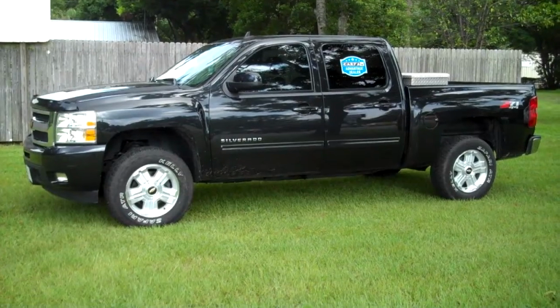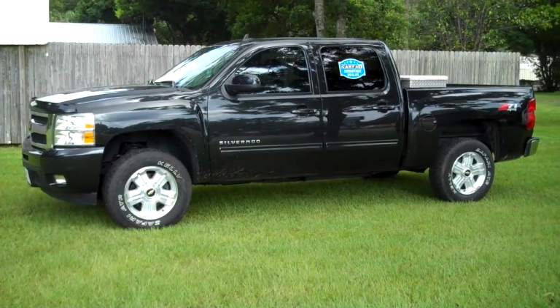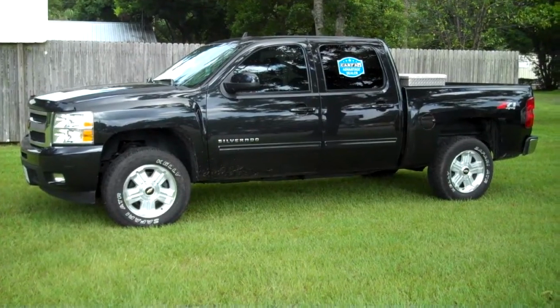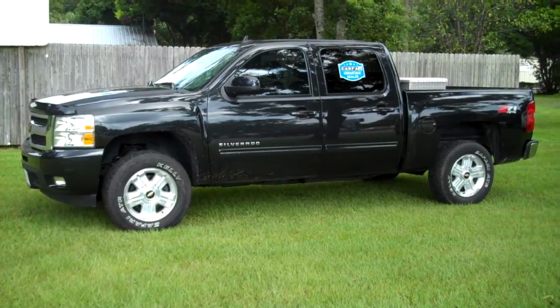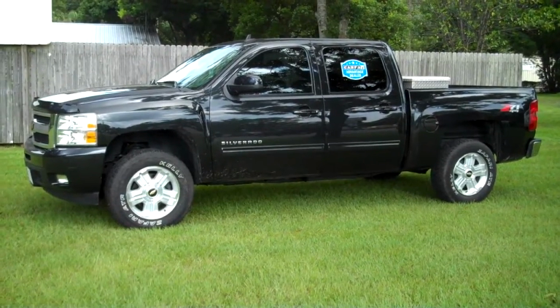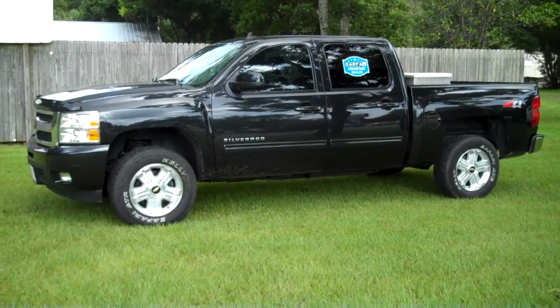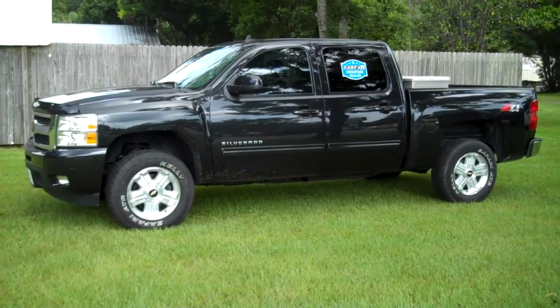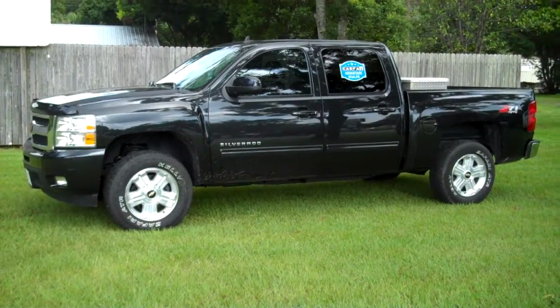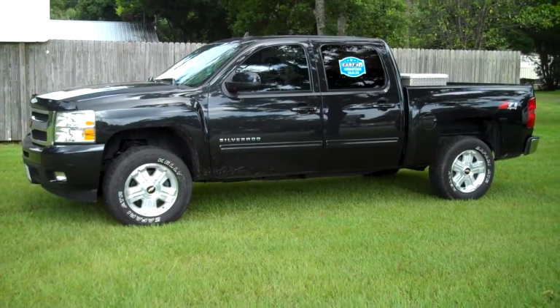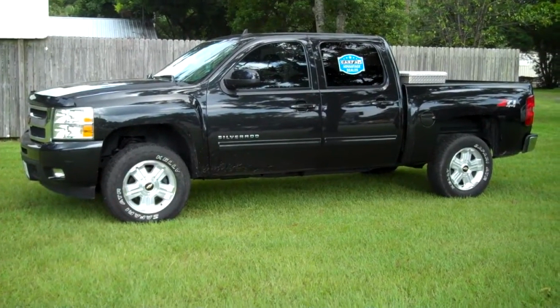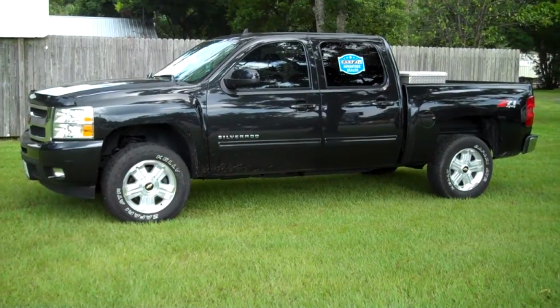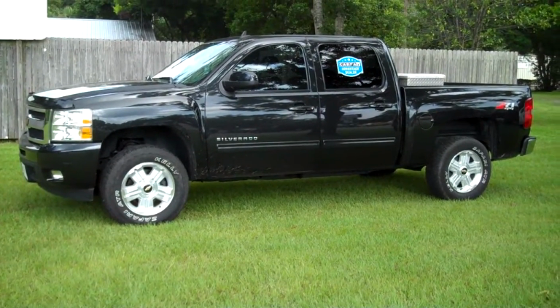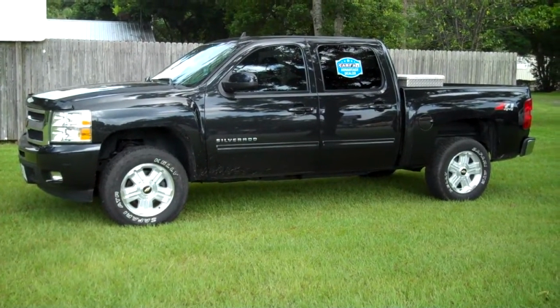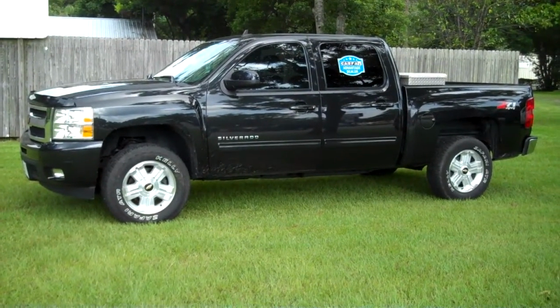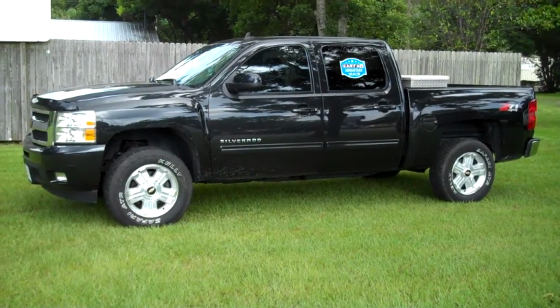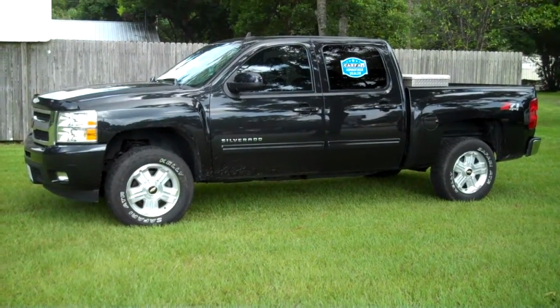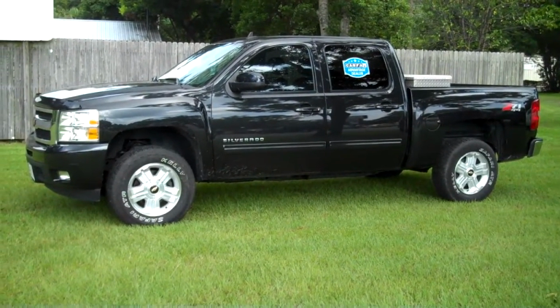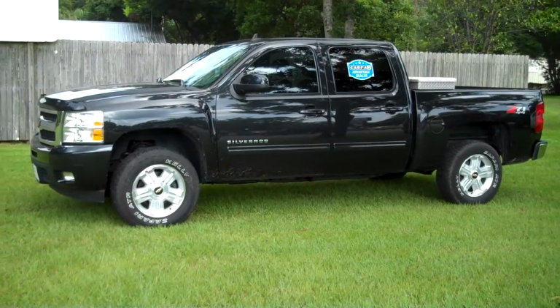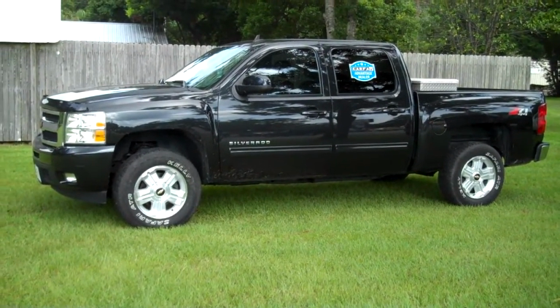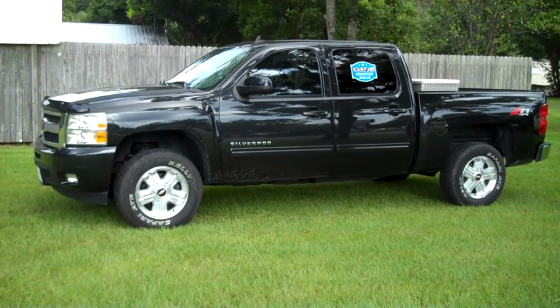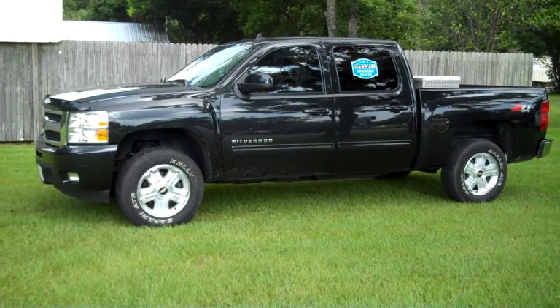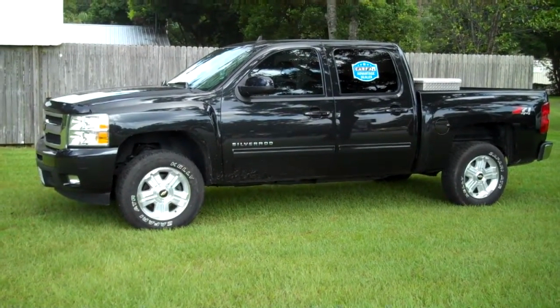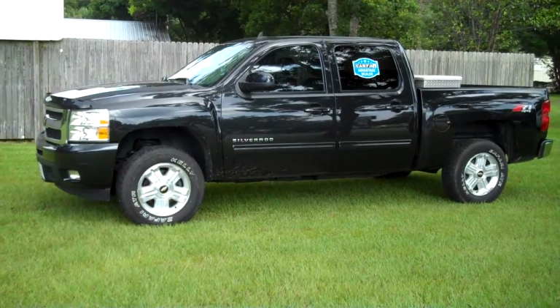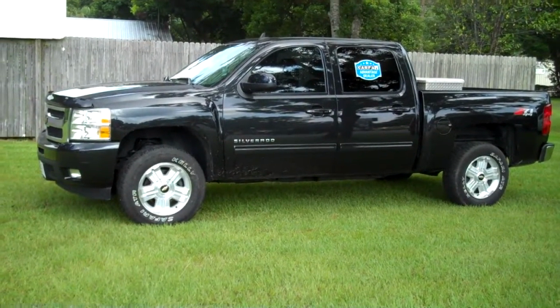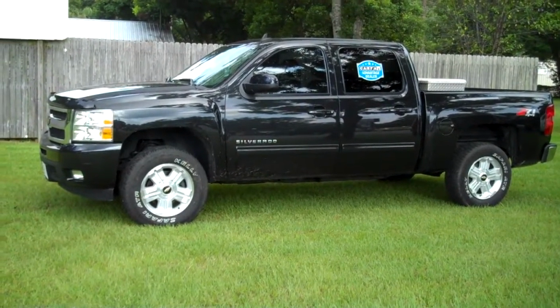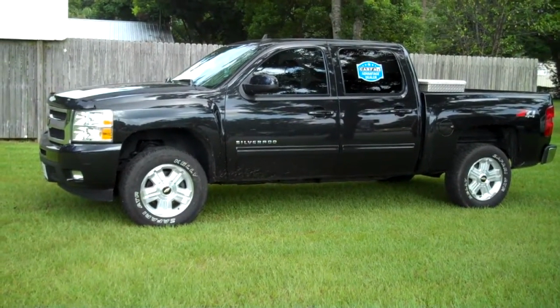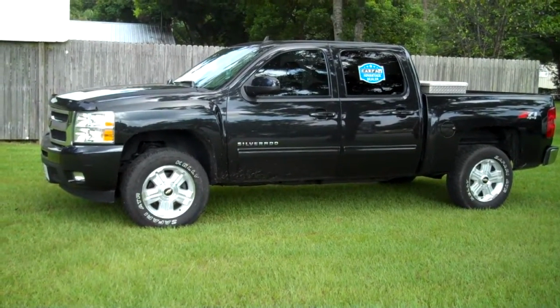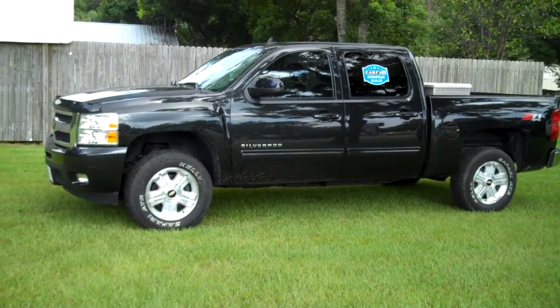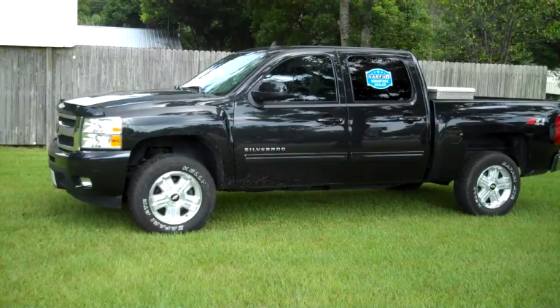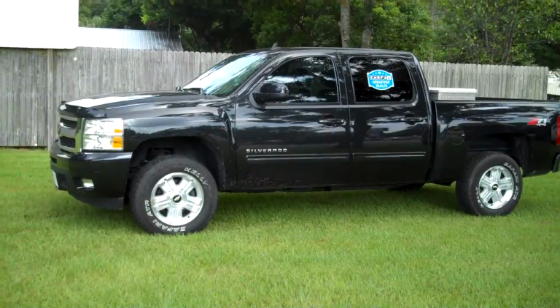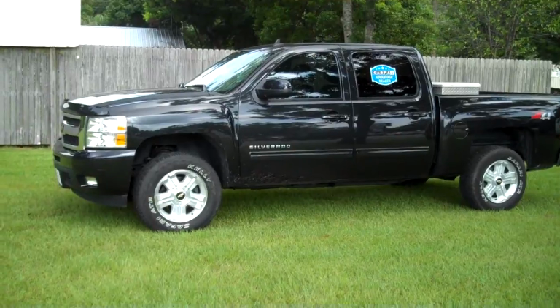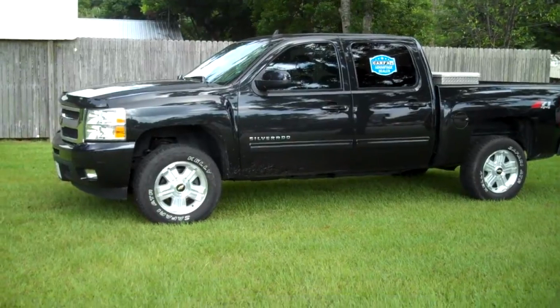Jet black inside and out. Truck is perfect in every way.